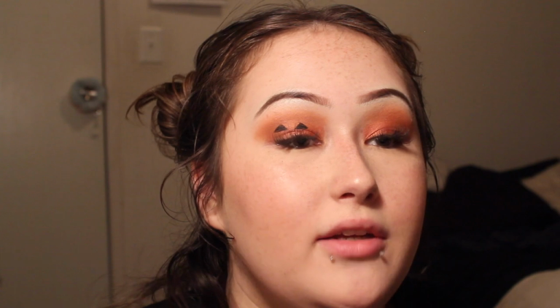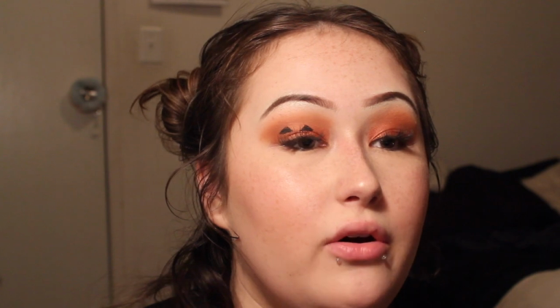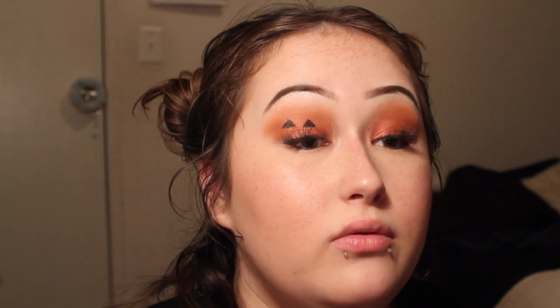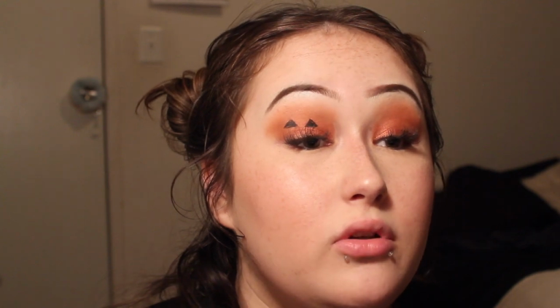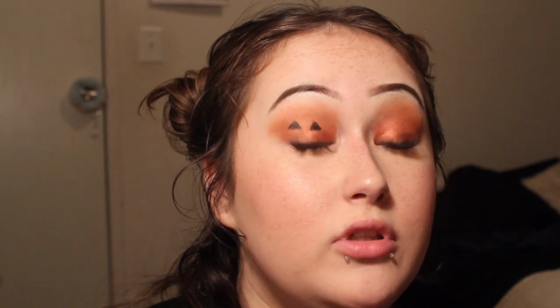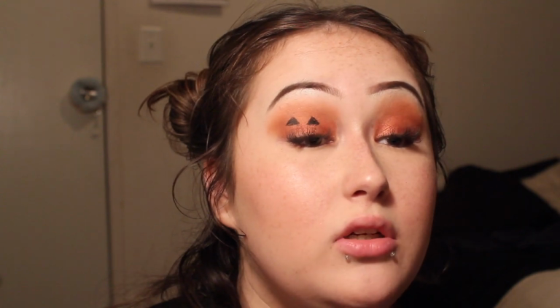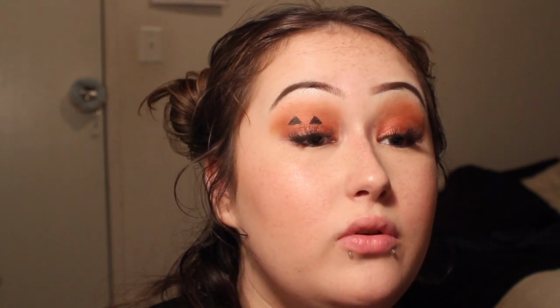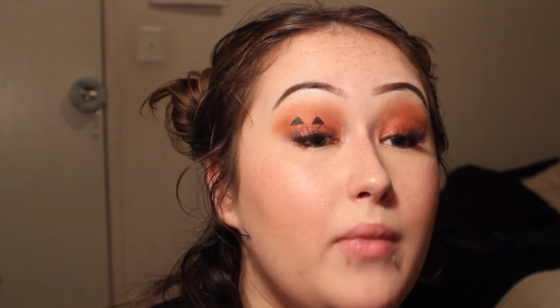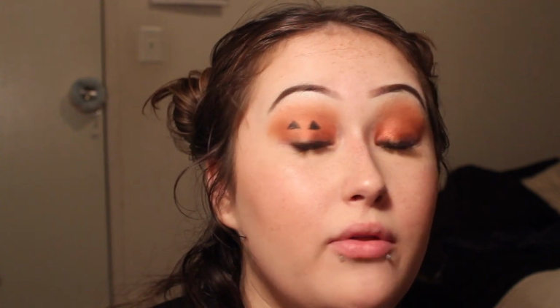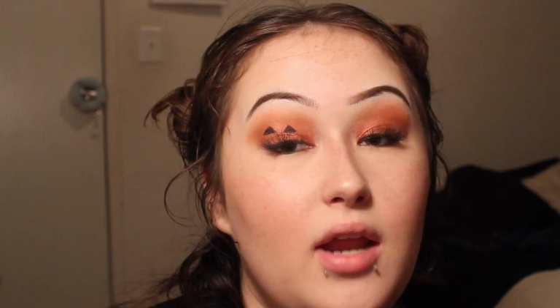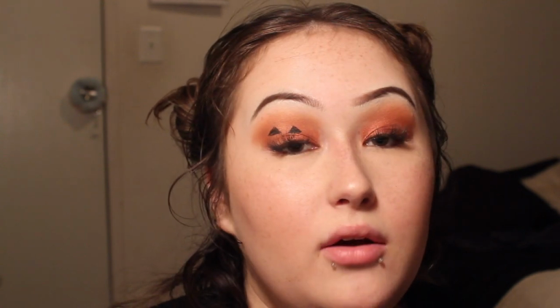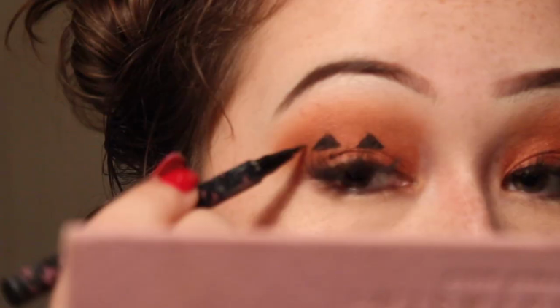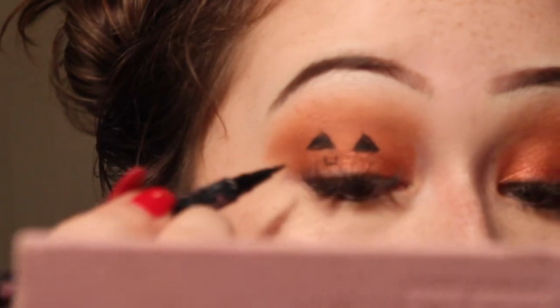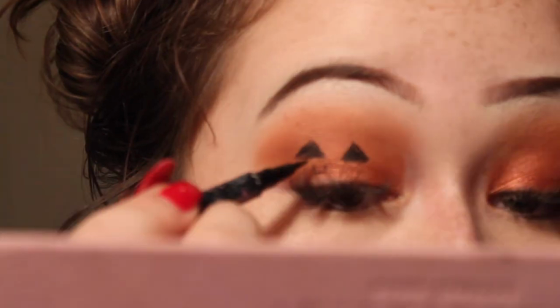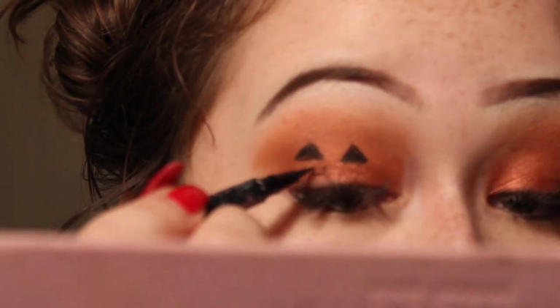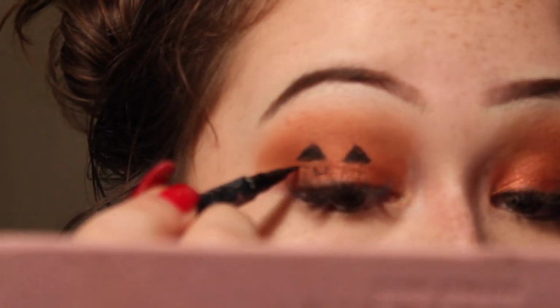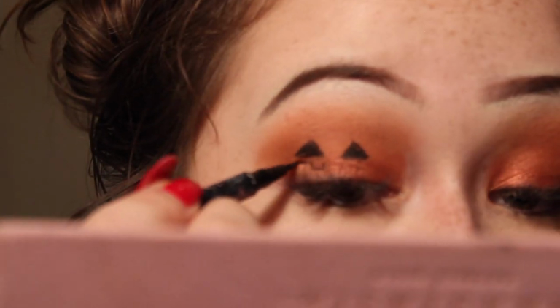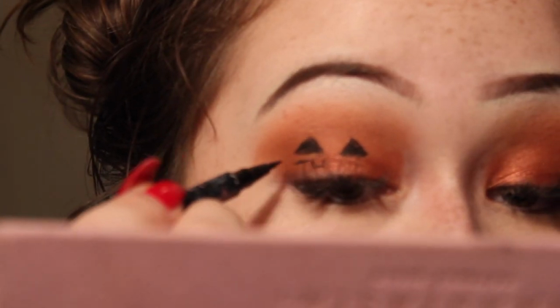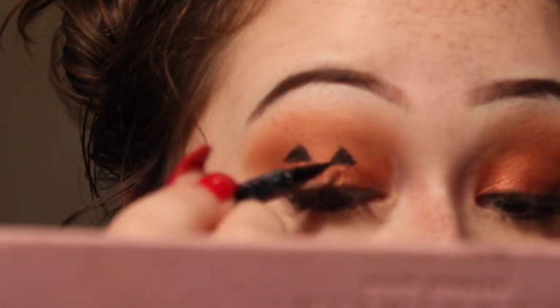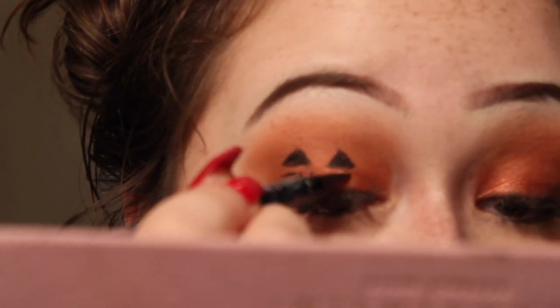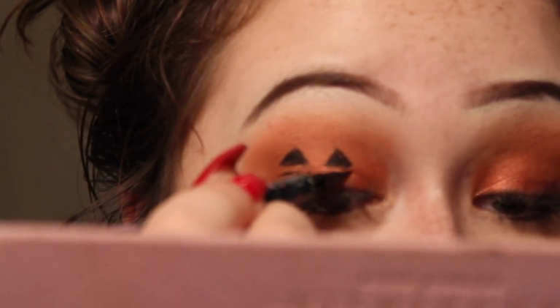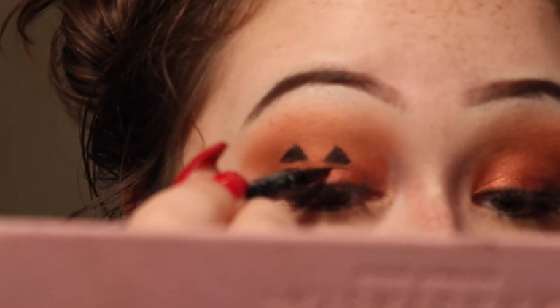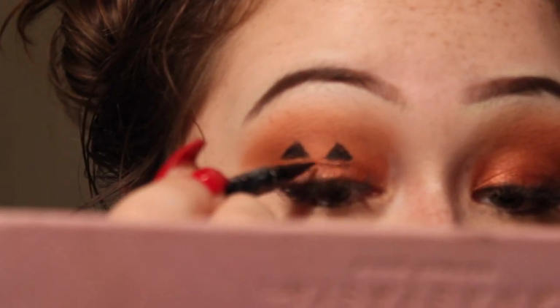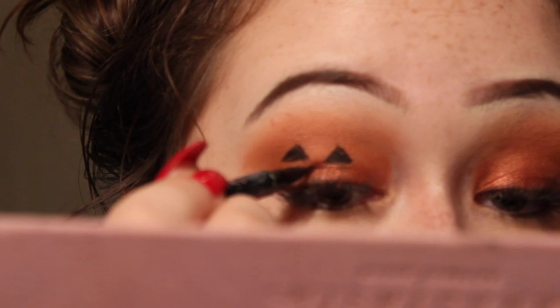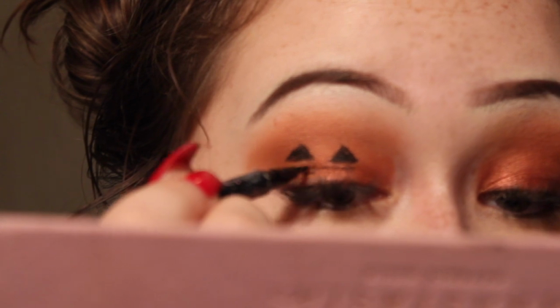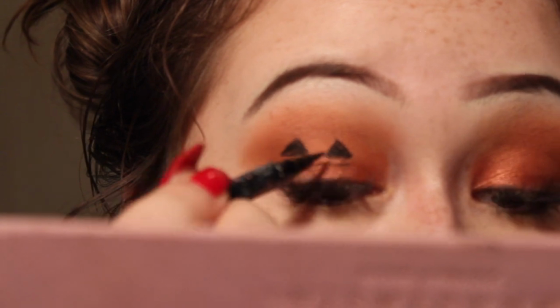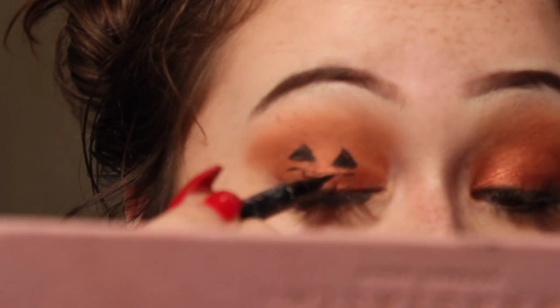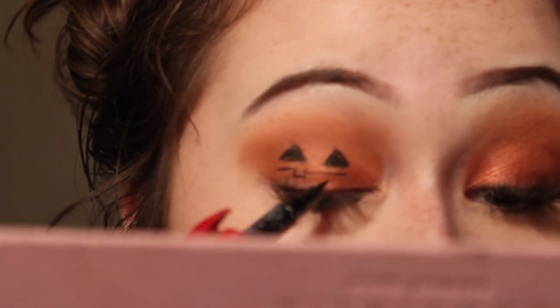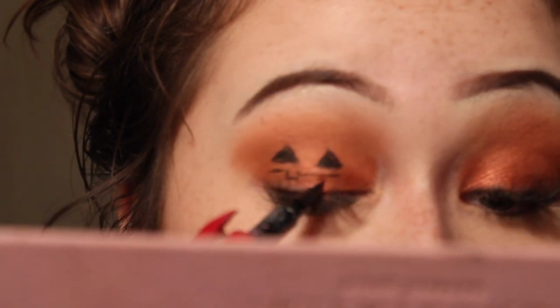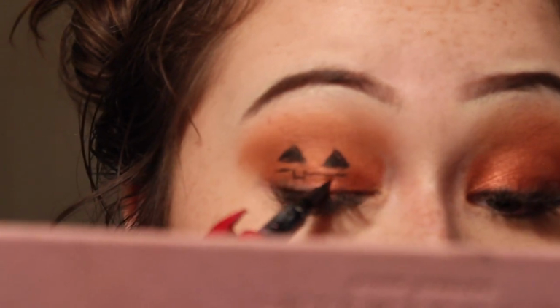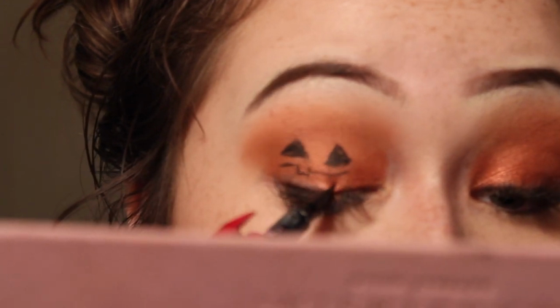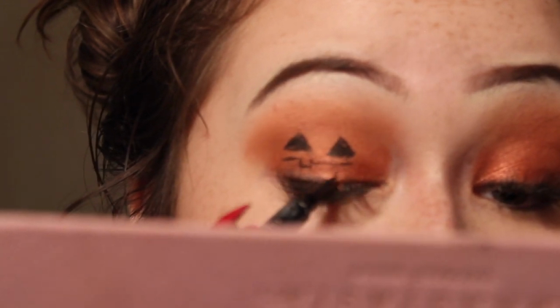Do you guys usually do a nose on your jack-o-lantern? I don't. So I'm just going to do the mouth.